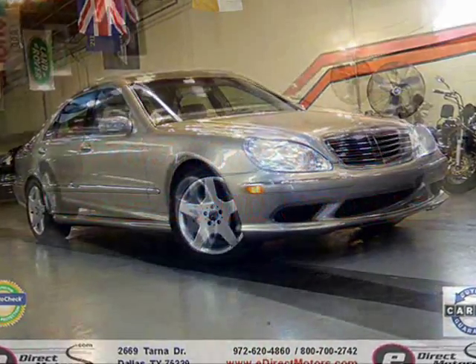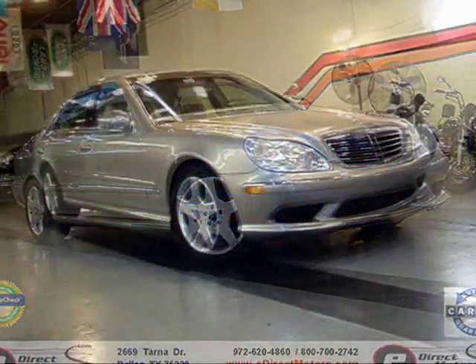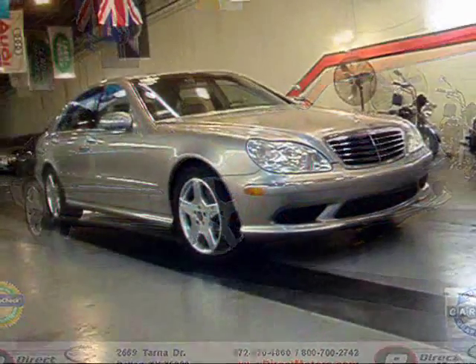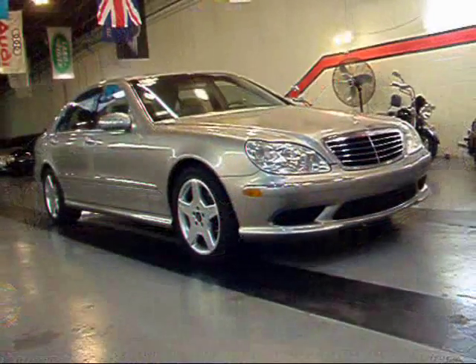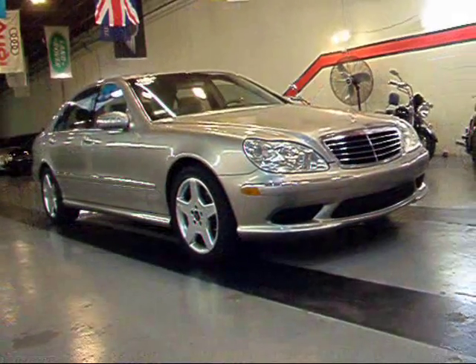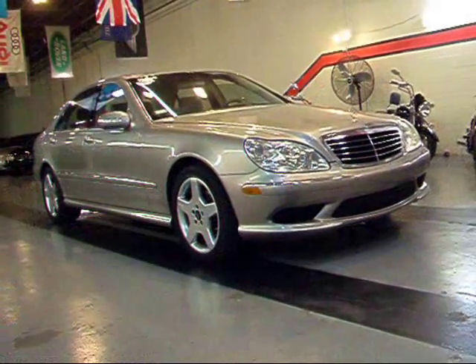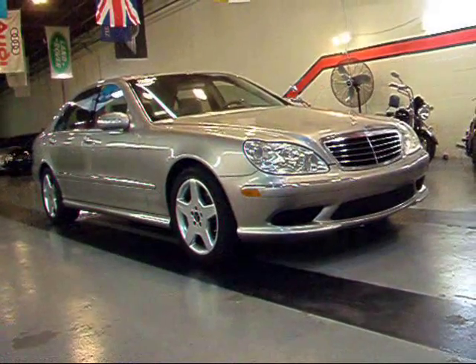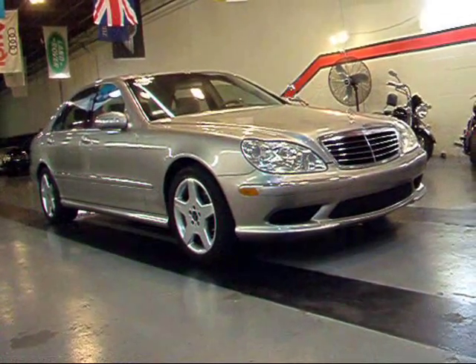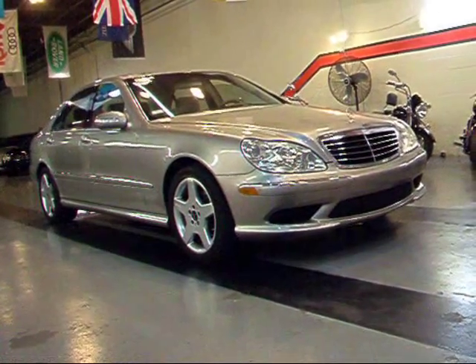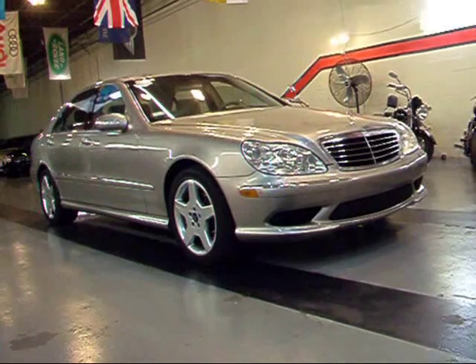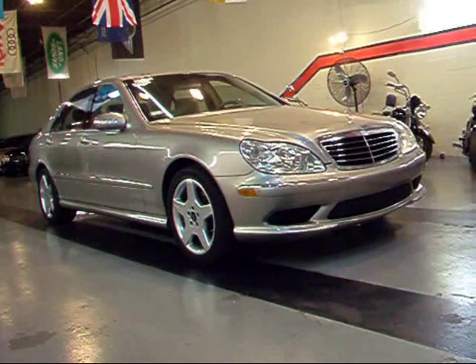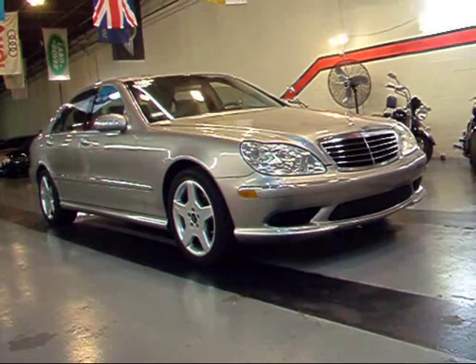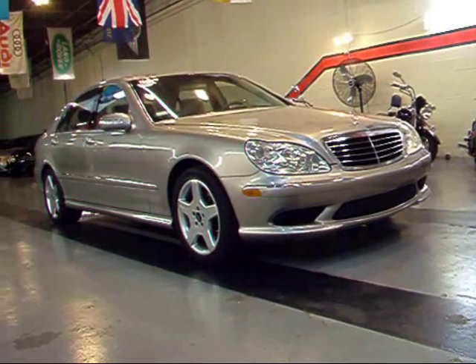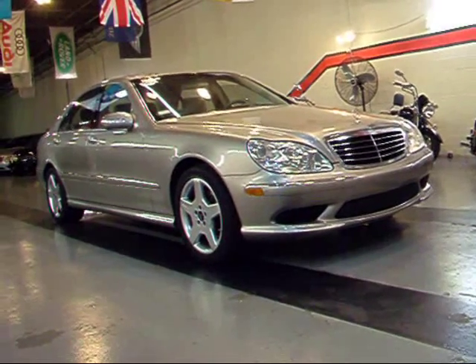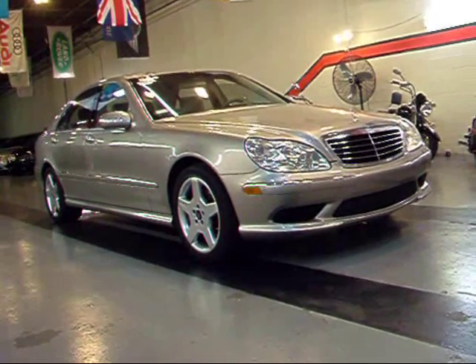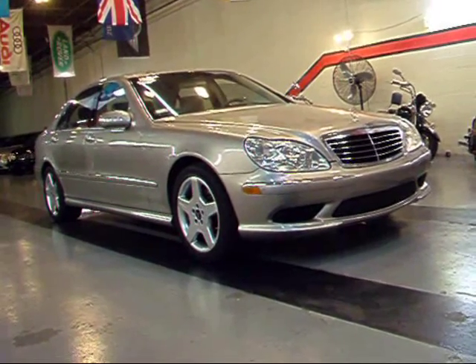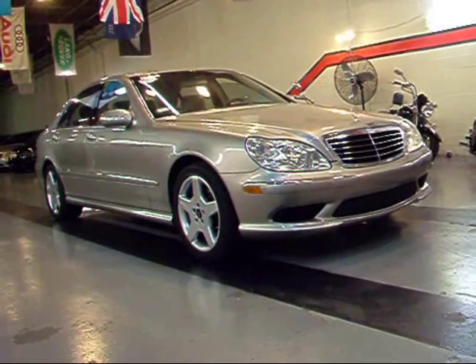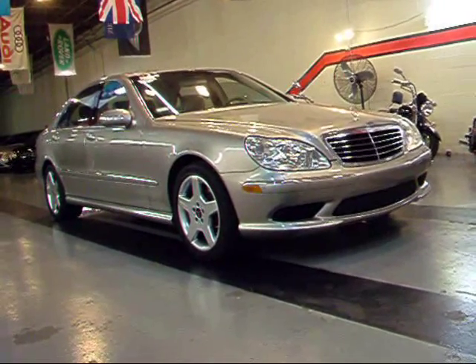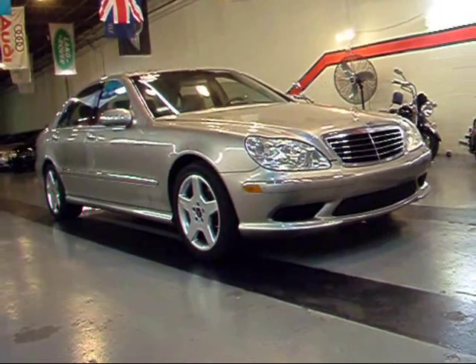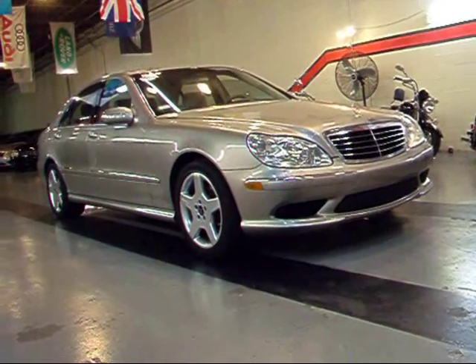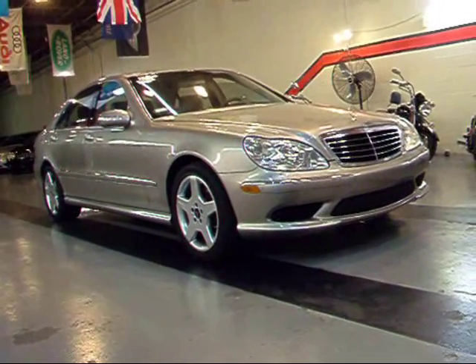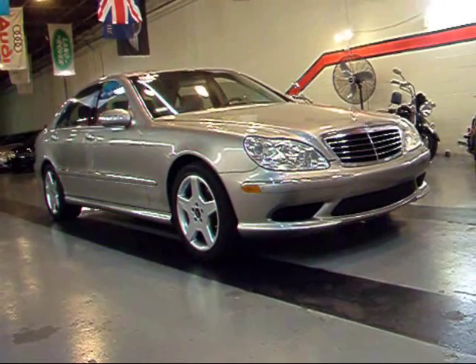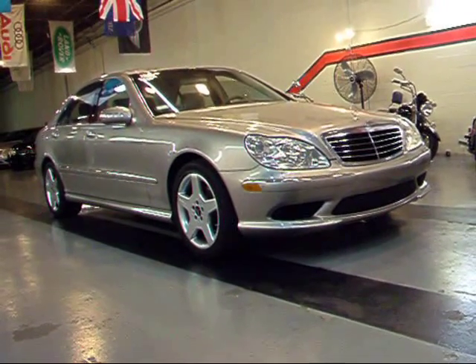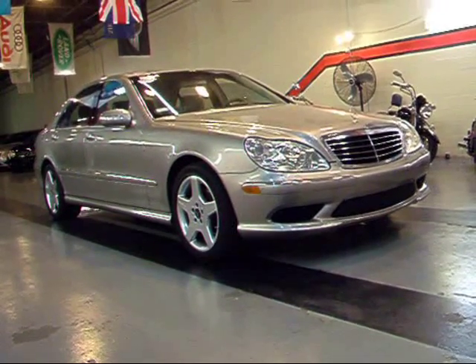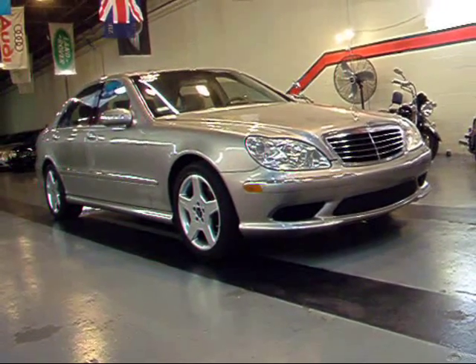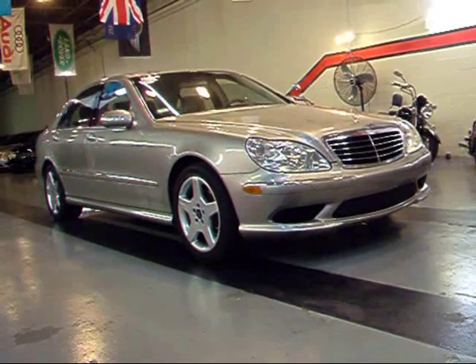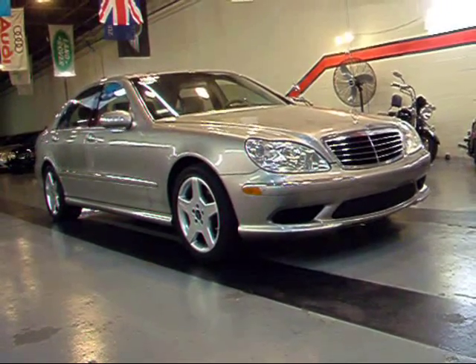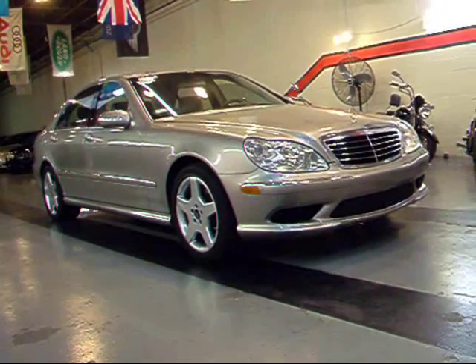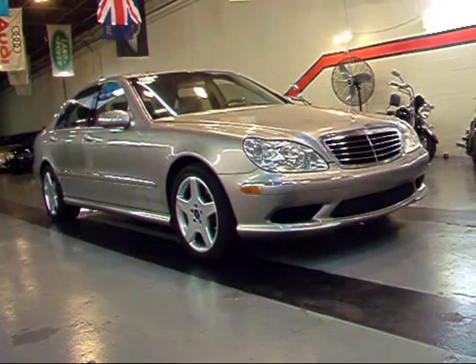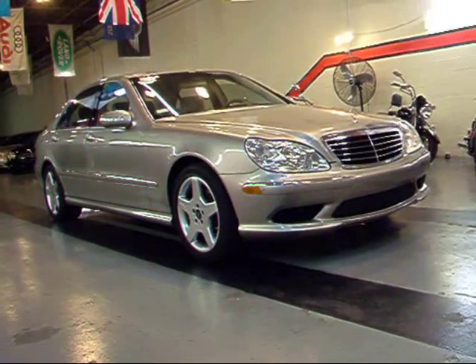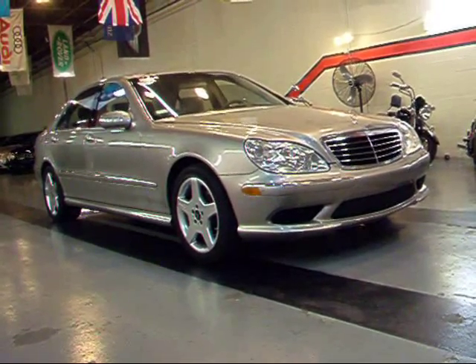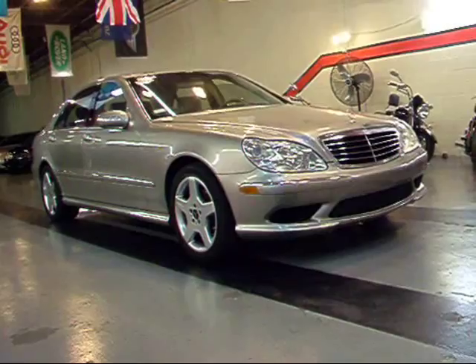We're going to be taking a quick look at one sharp luxury sedan — this is a 2005 Mercedes-Benz S500 Sport.